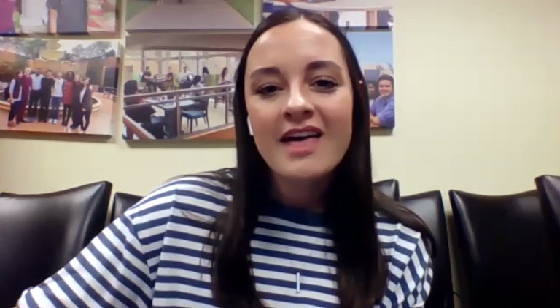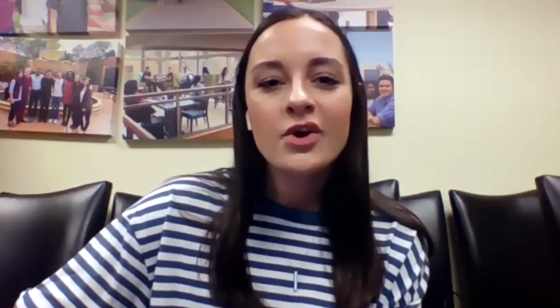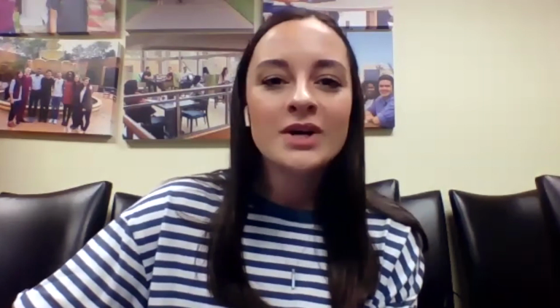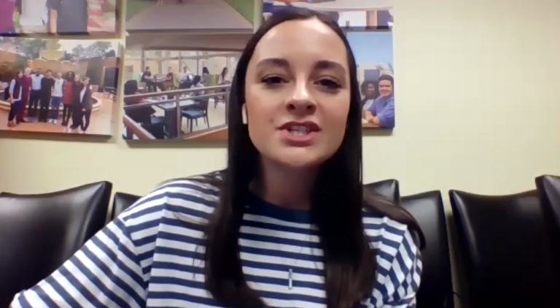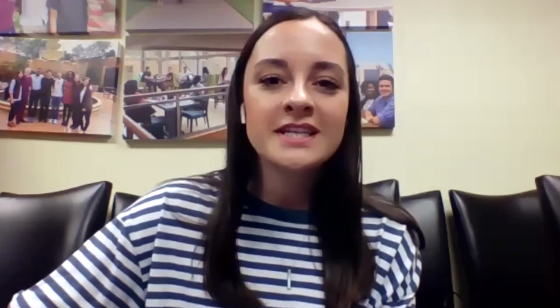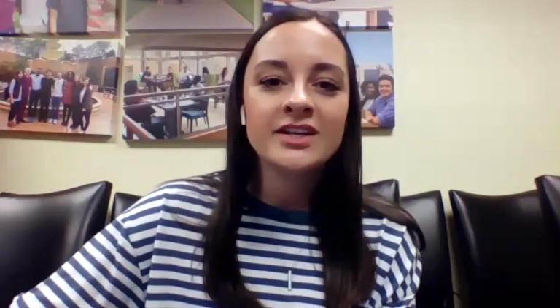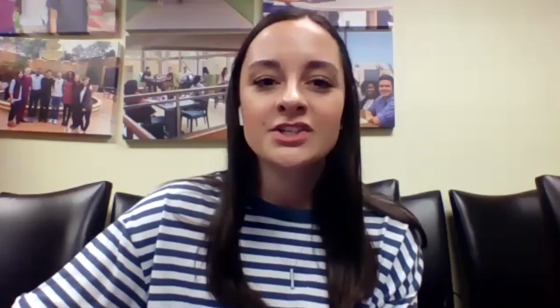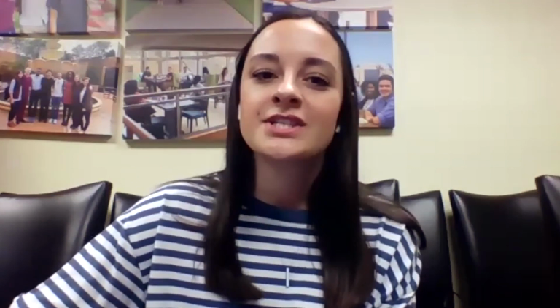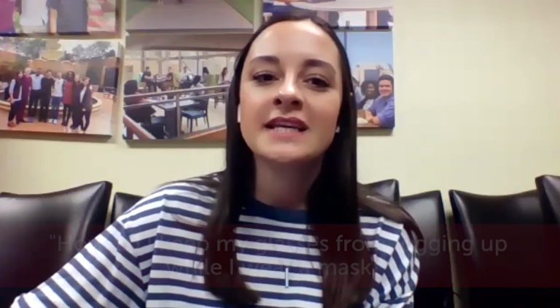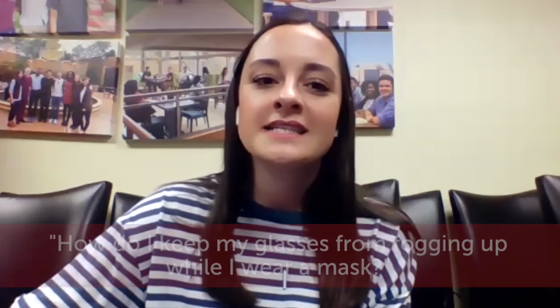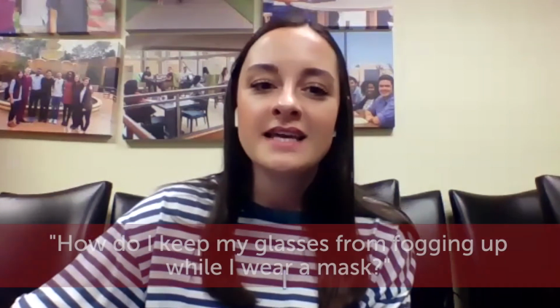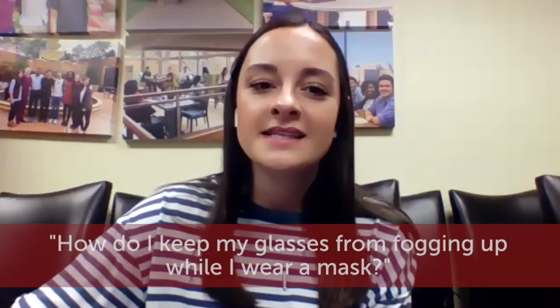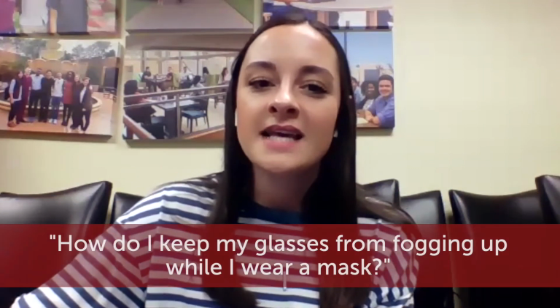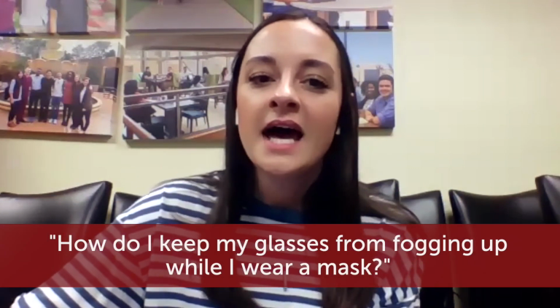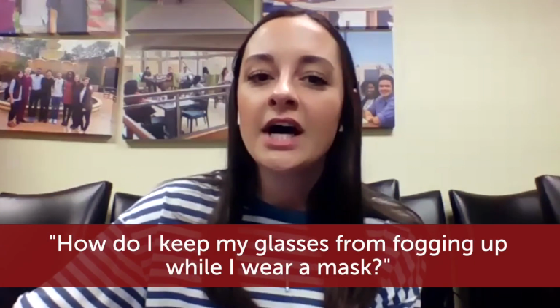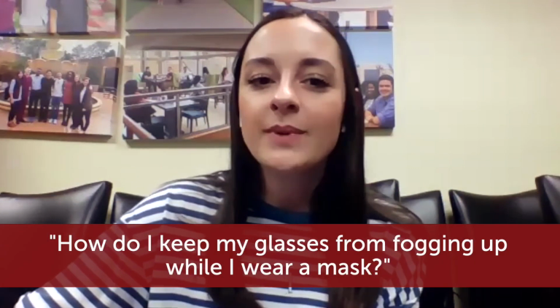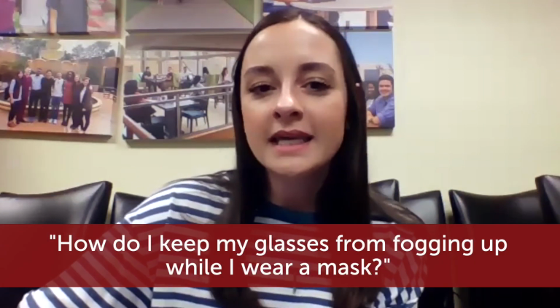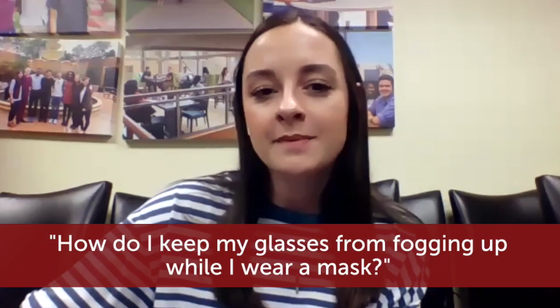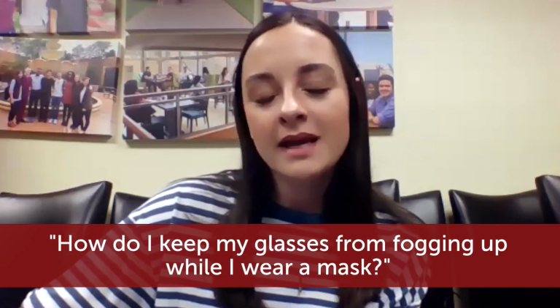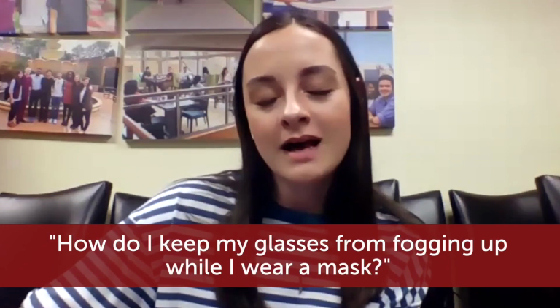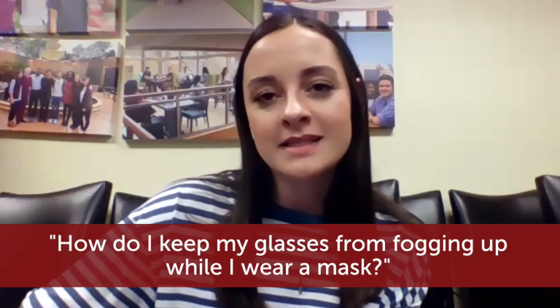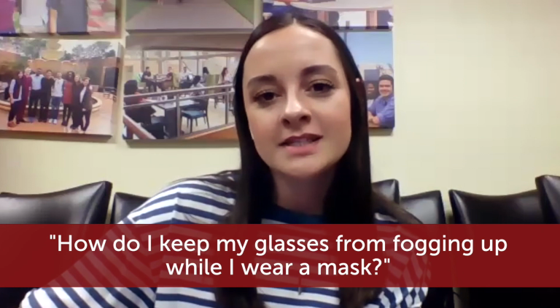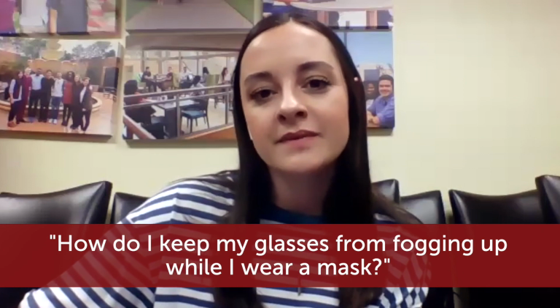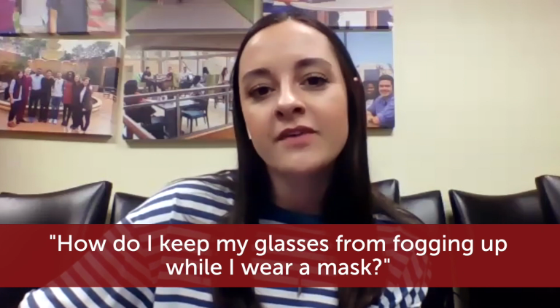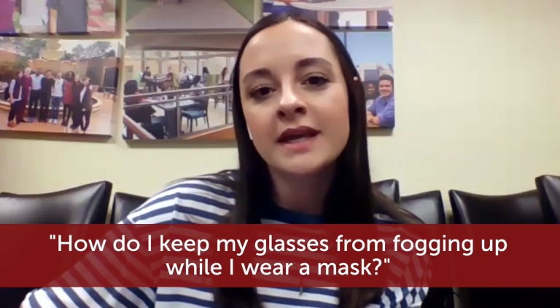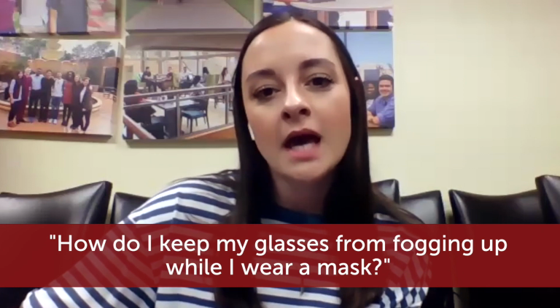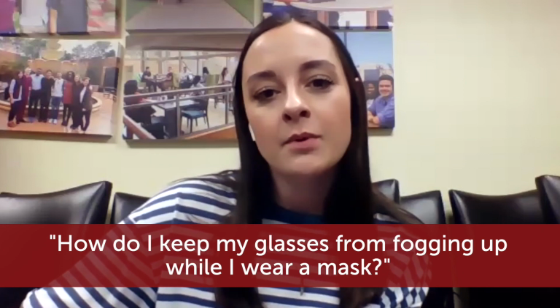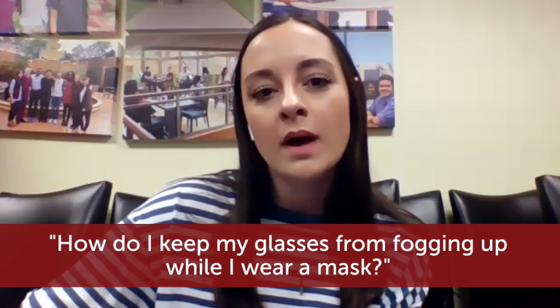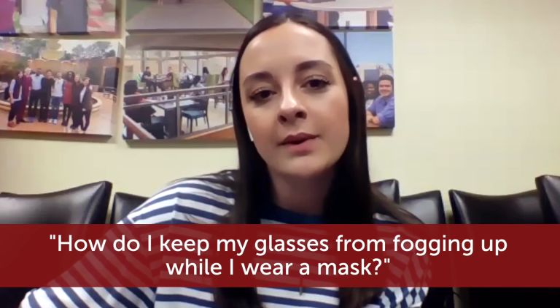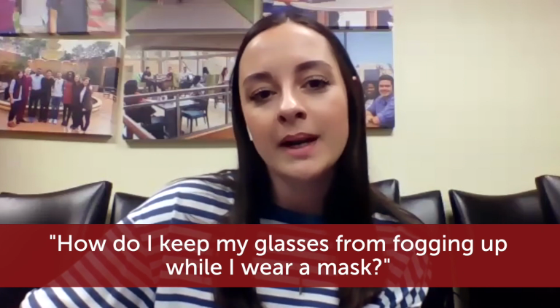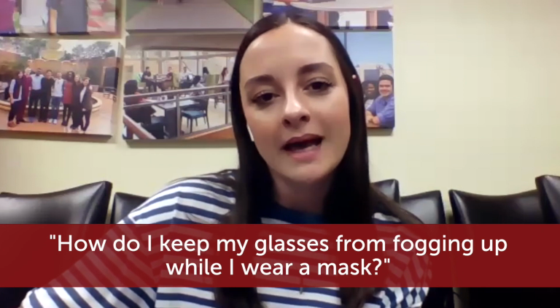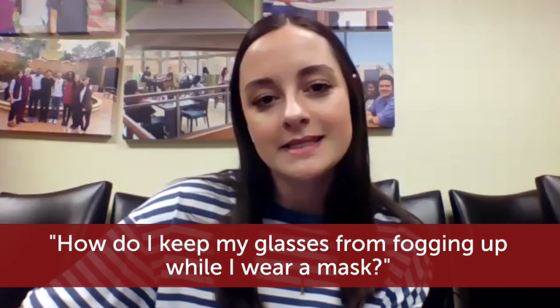The question today, Dr. Salinas, is: how do I keep my glasses from fogging up while I wear a mask?